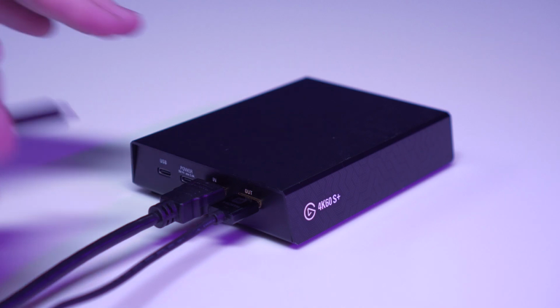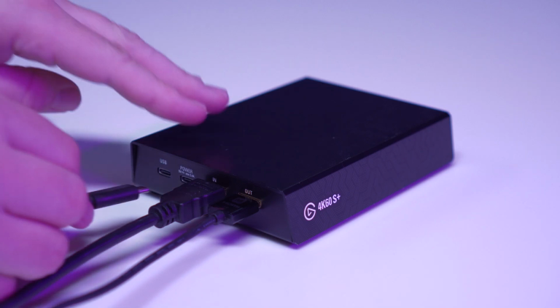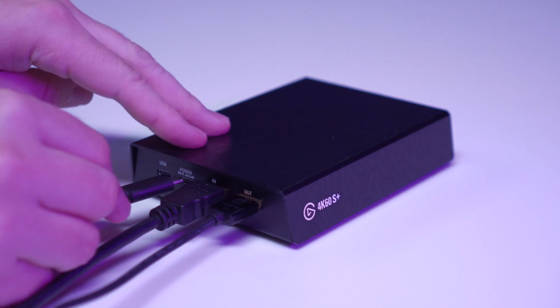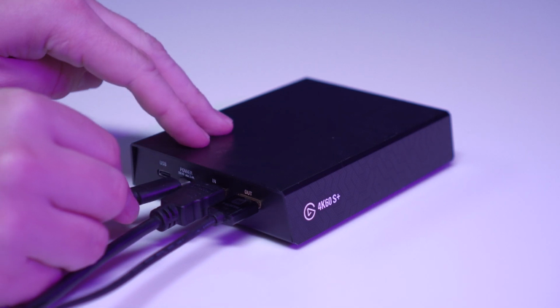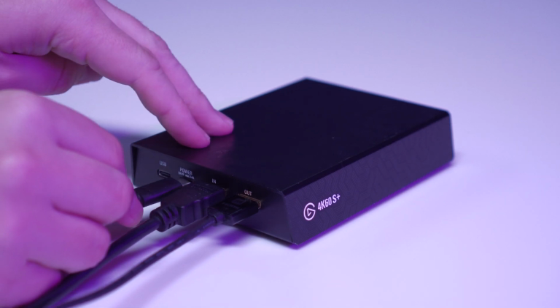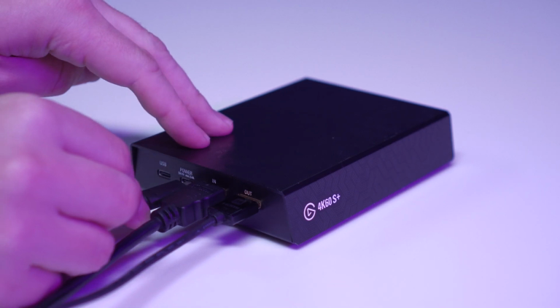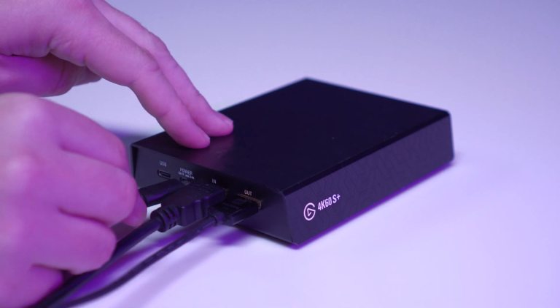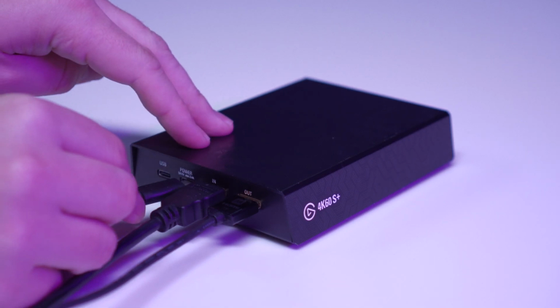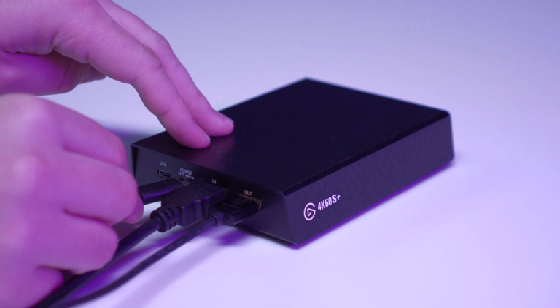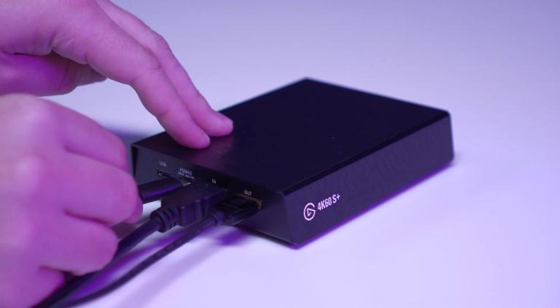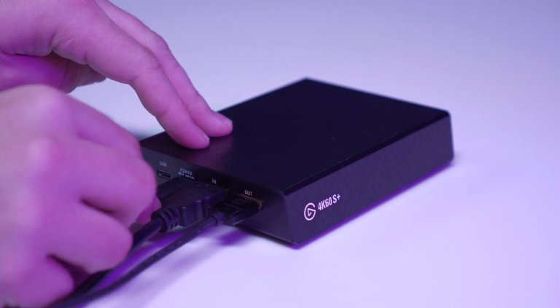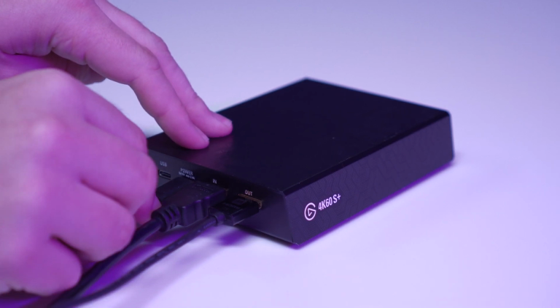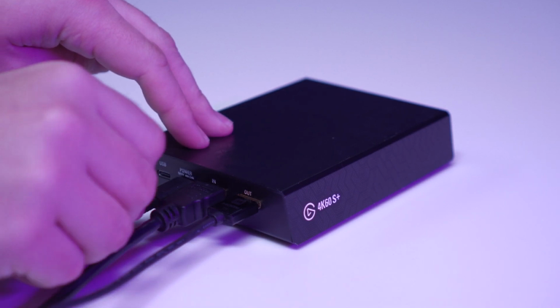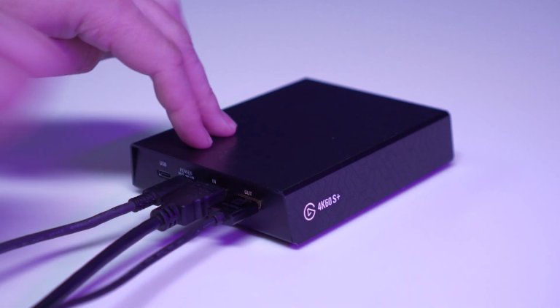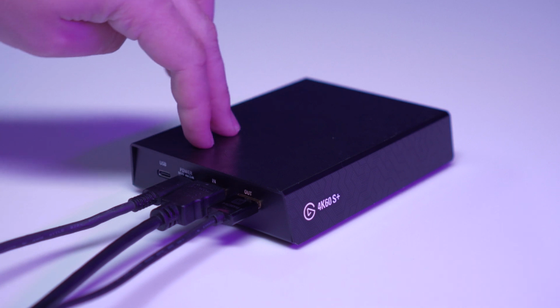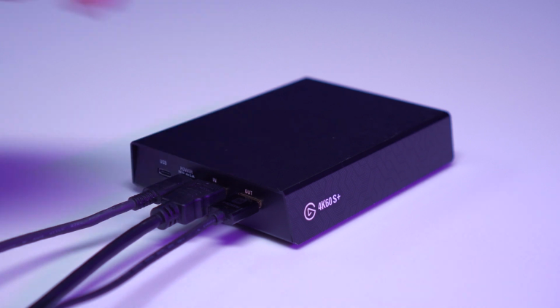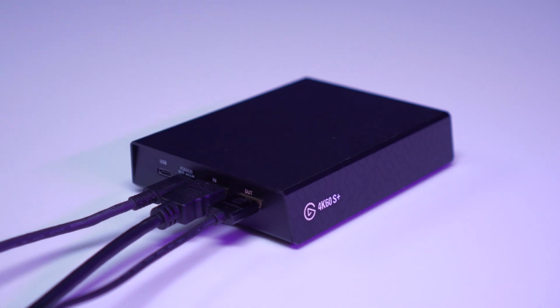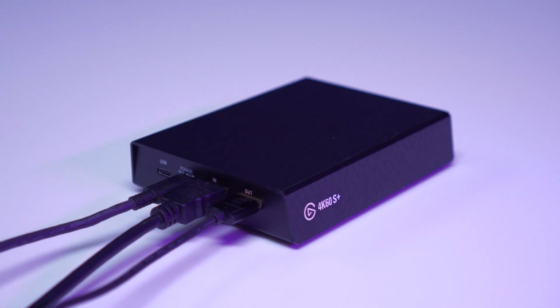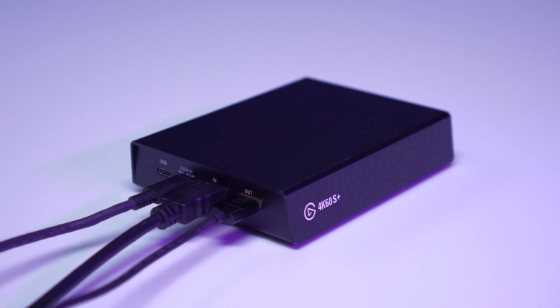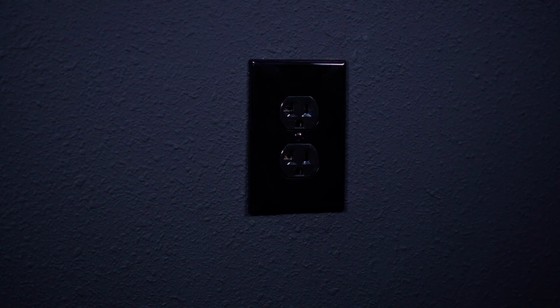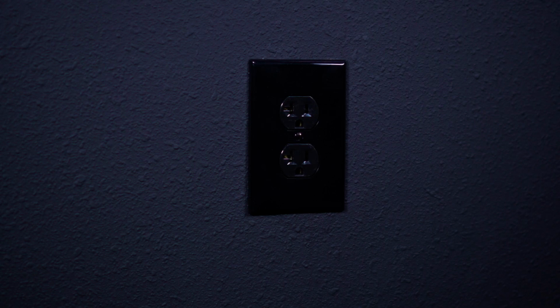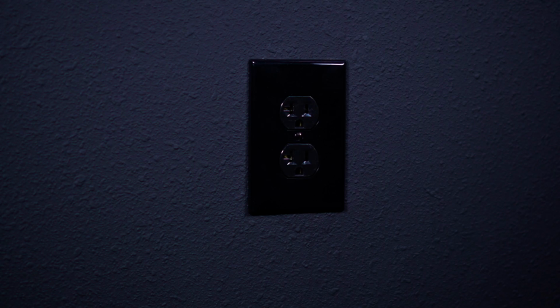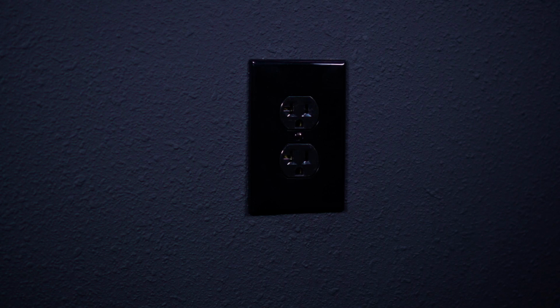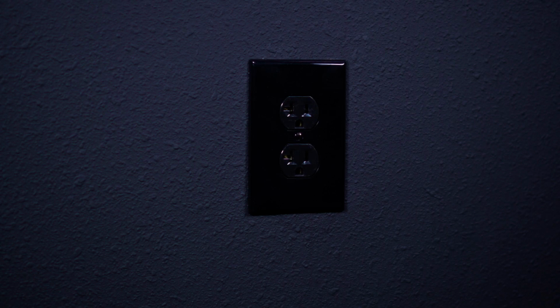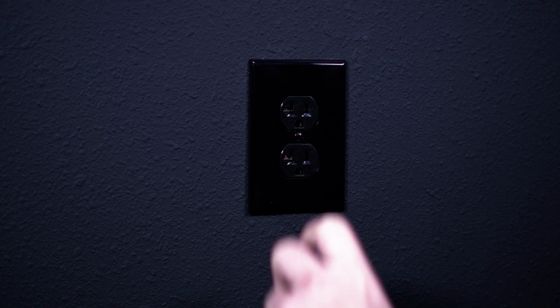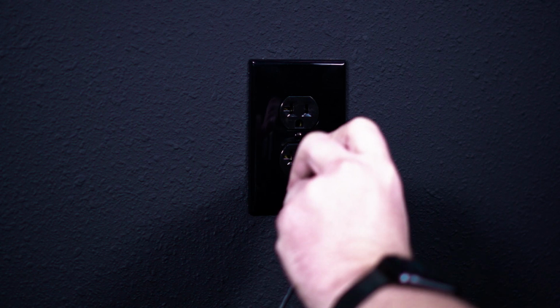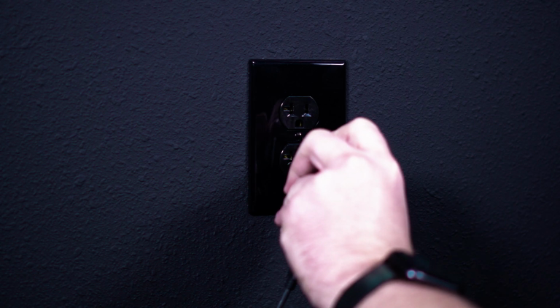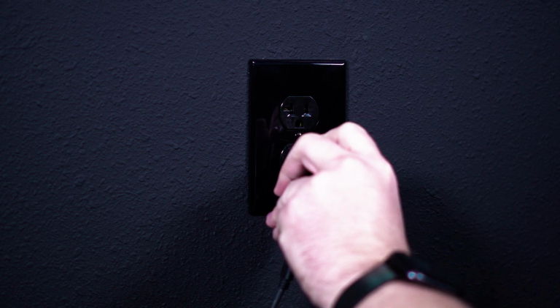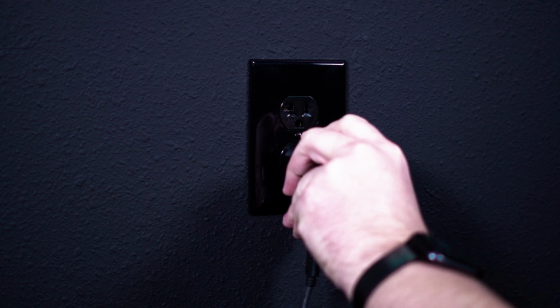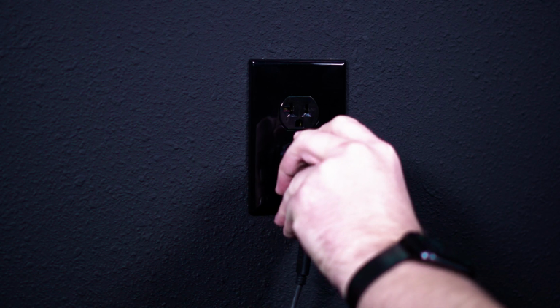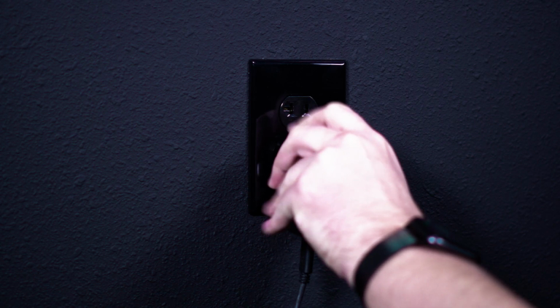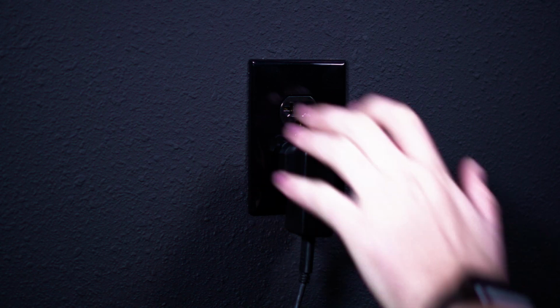Now you can connect the USB-C cable and power adapter from the 4K60S Plus to your wall outlet for power.